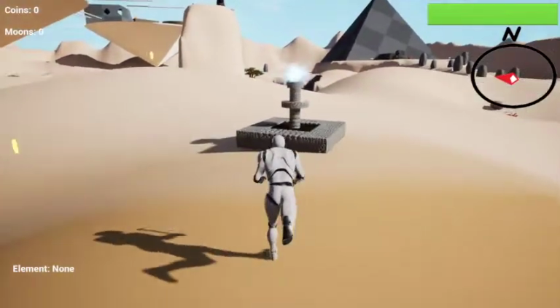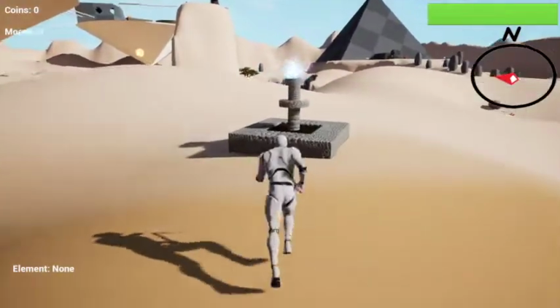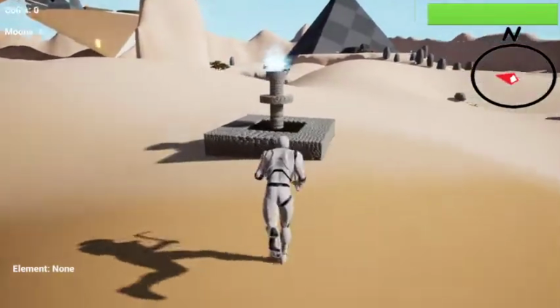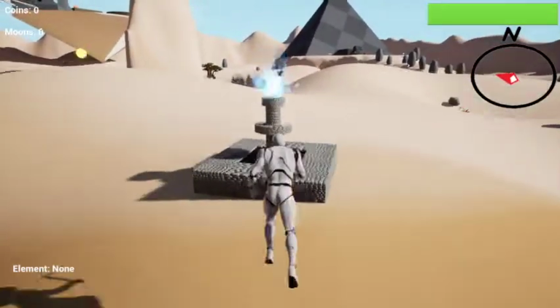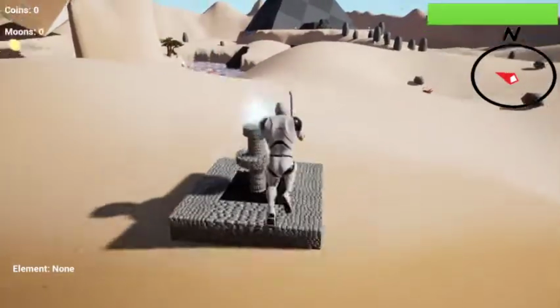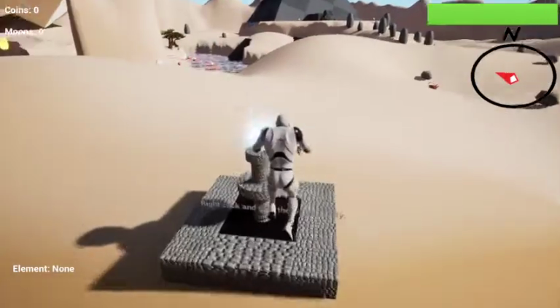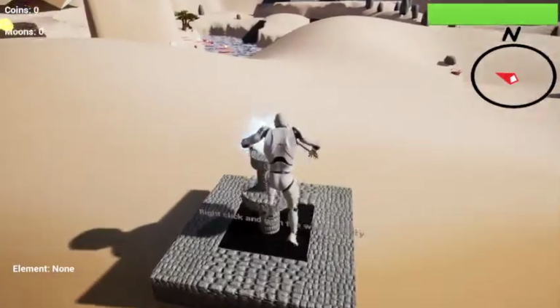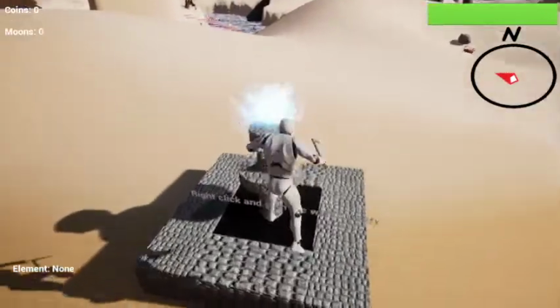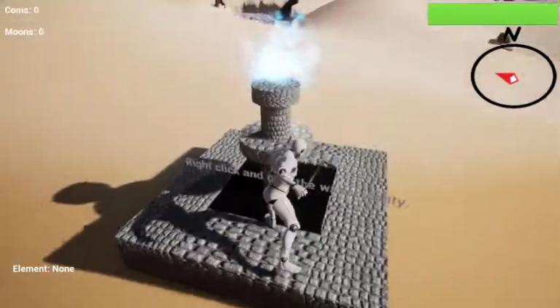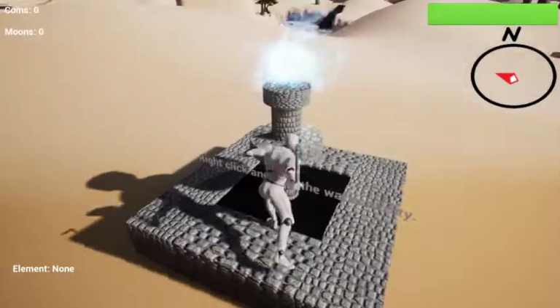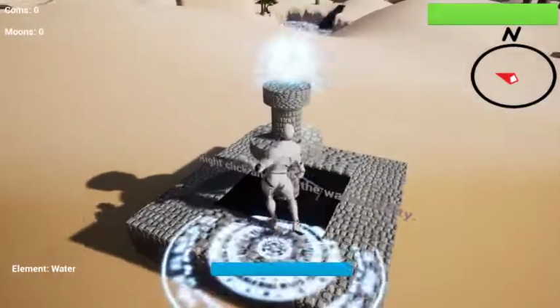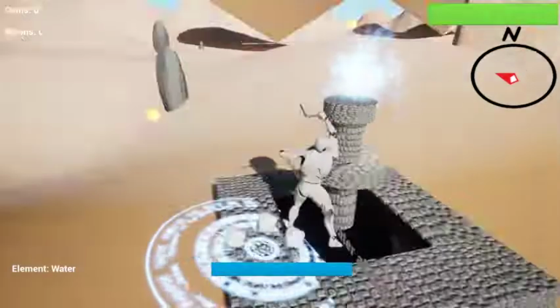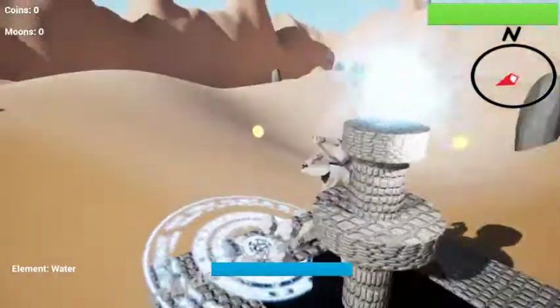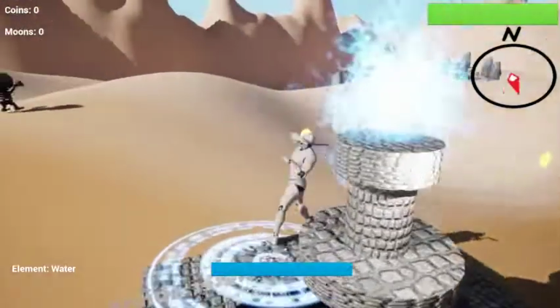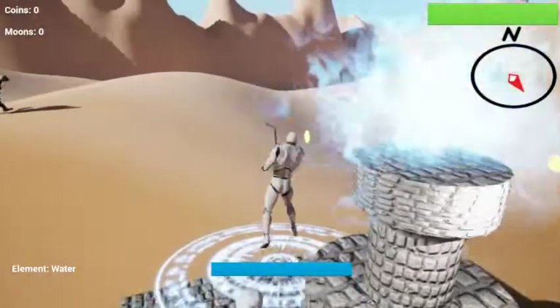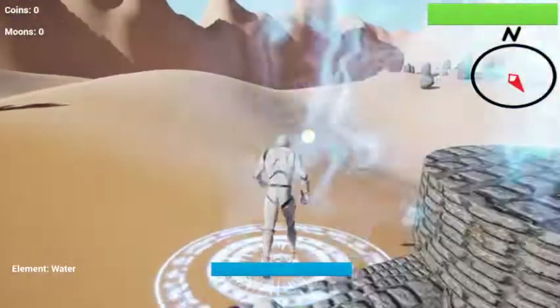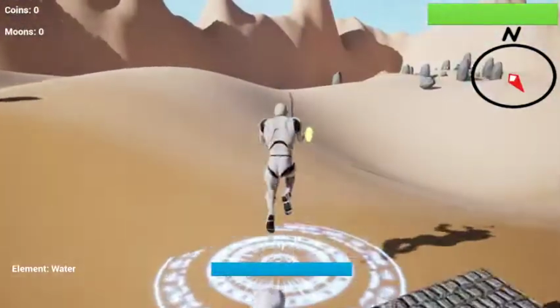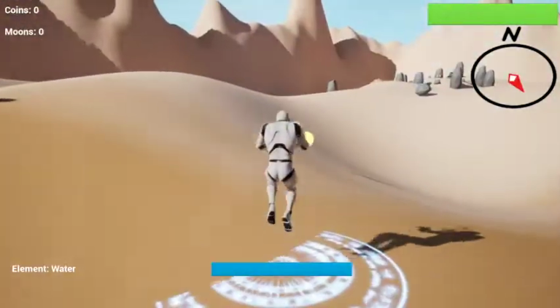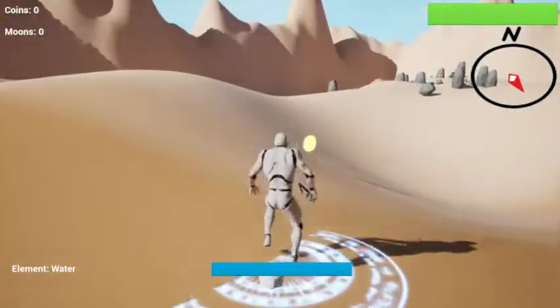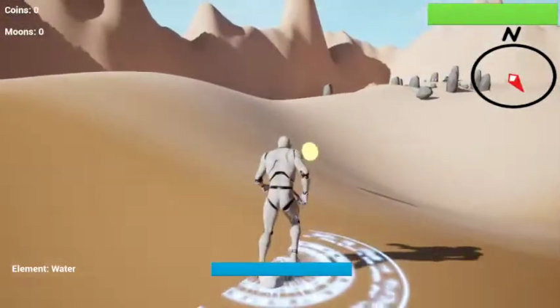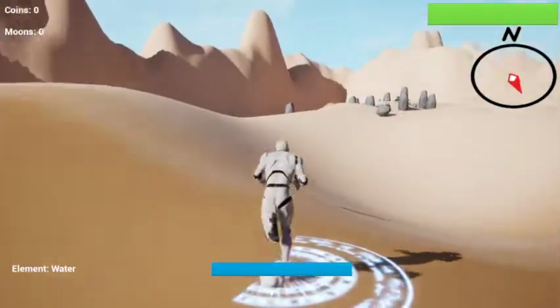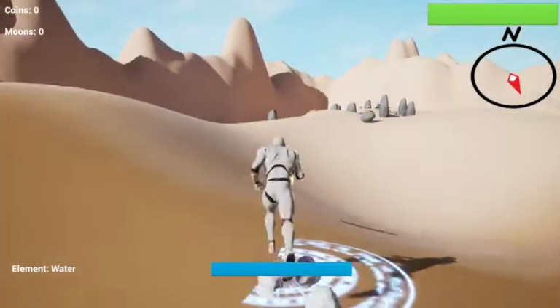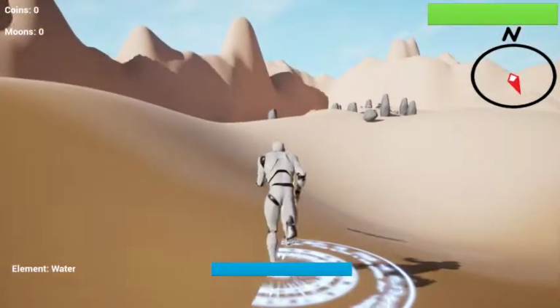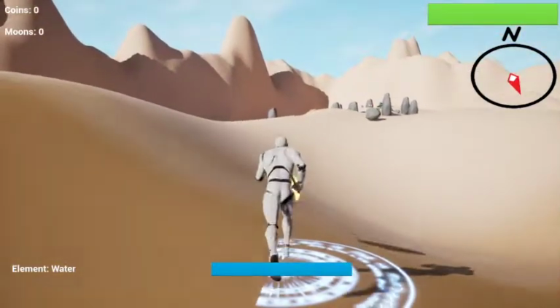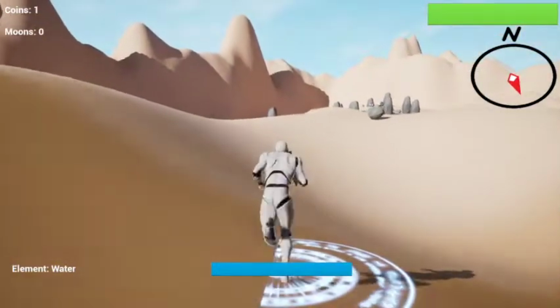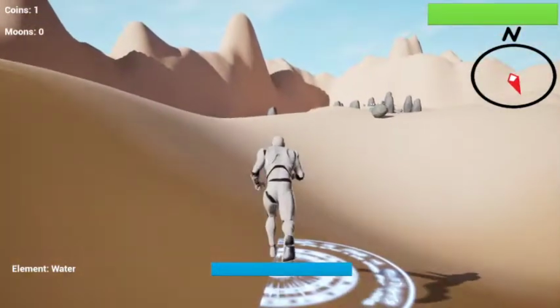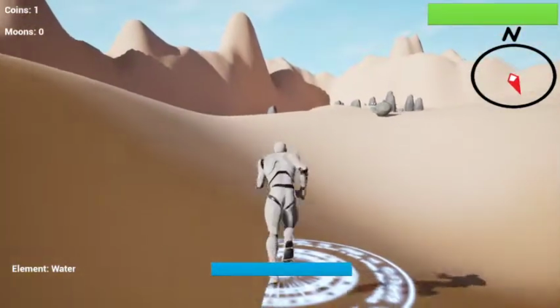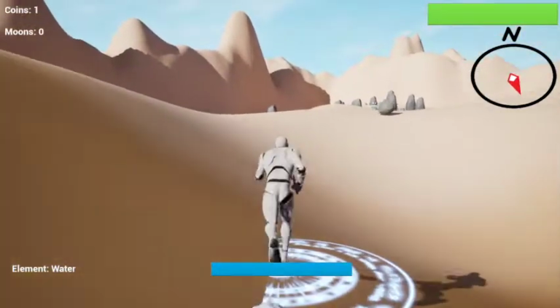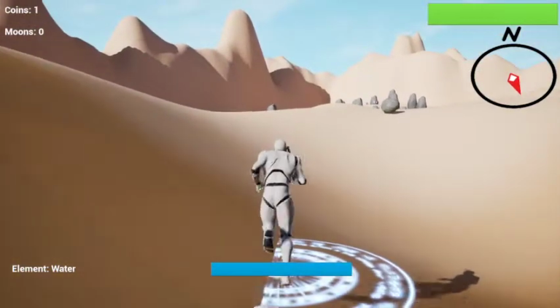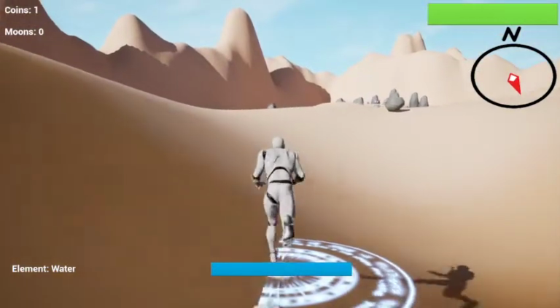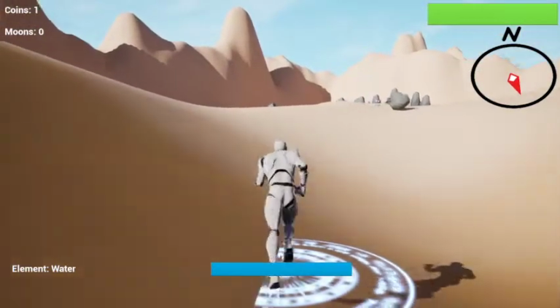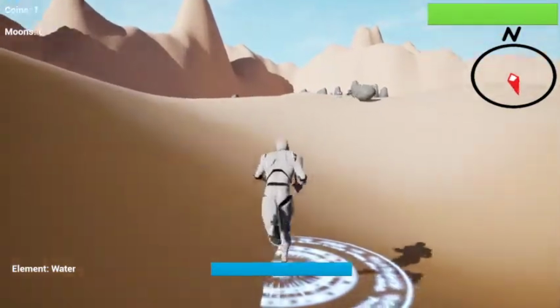I'm going to grab this water from the fountain. What do you know? I get a shield.